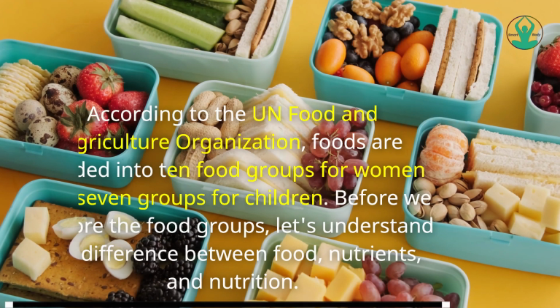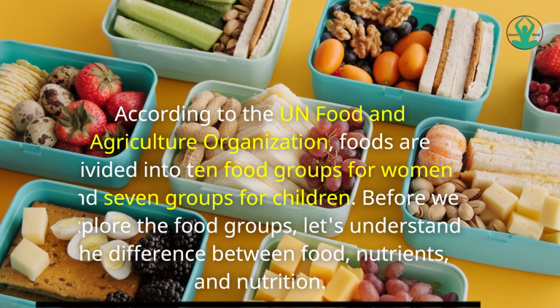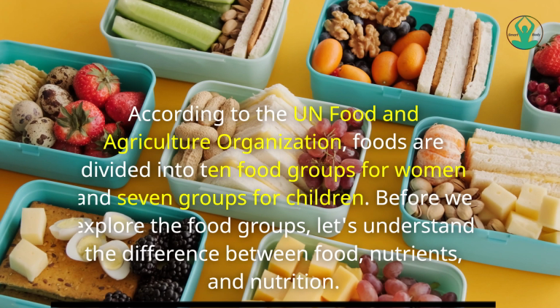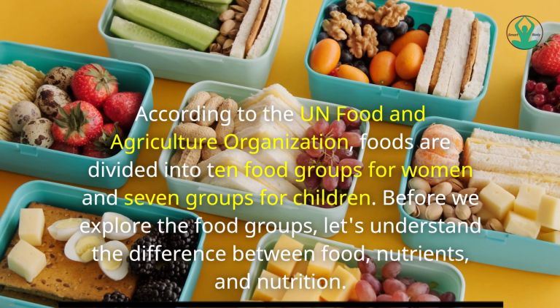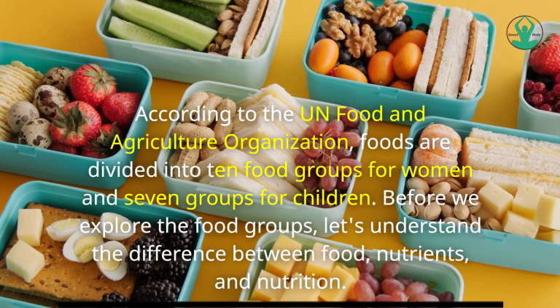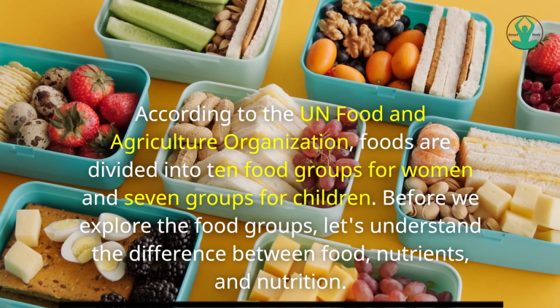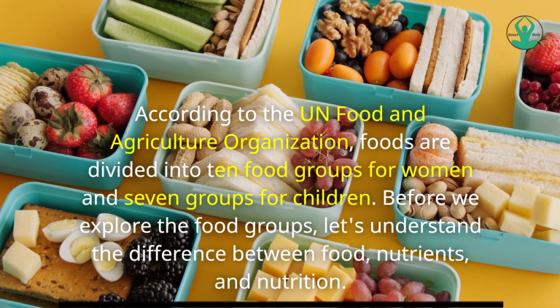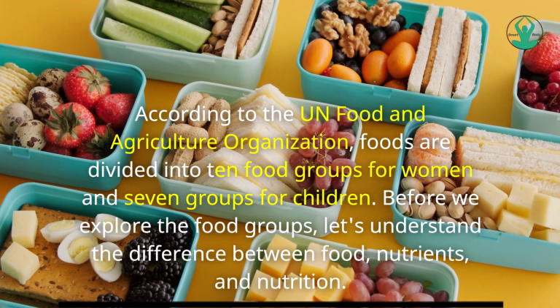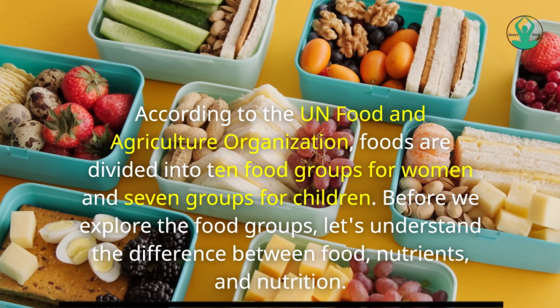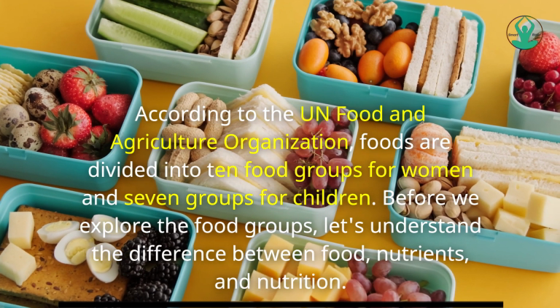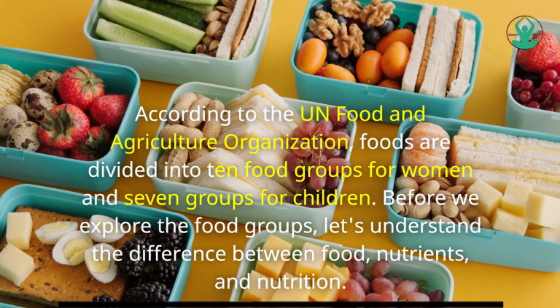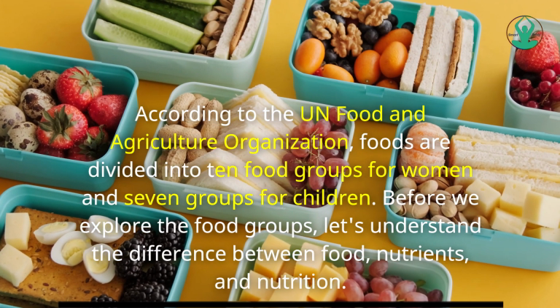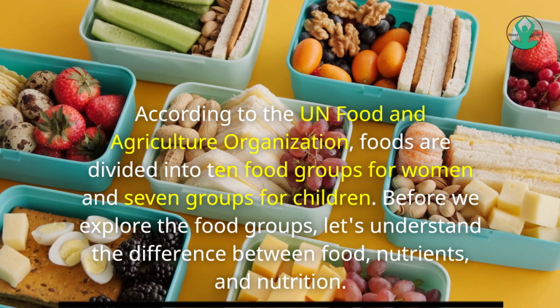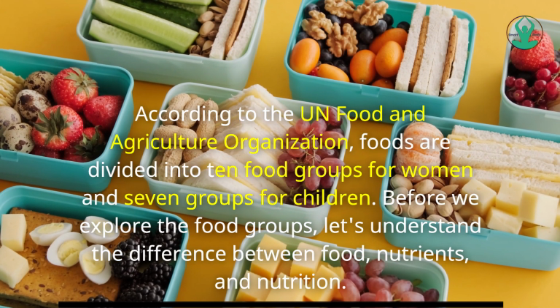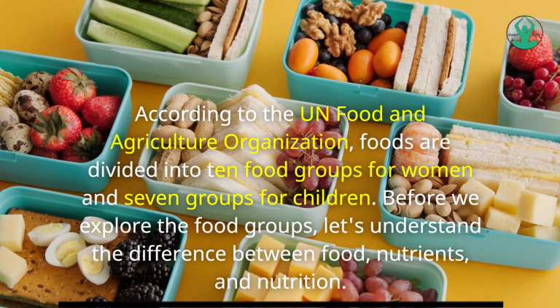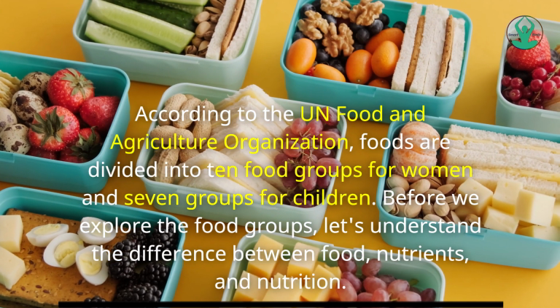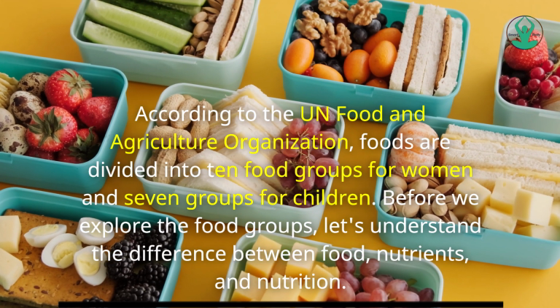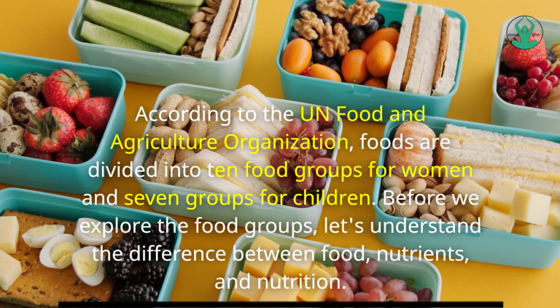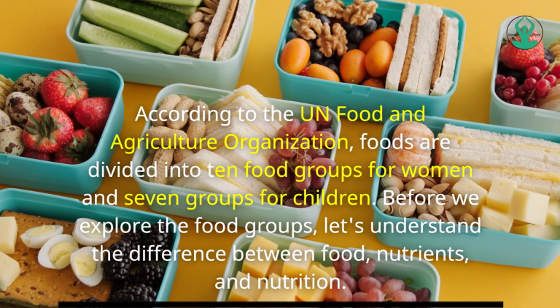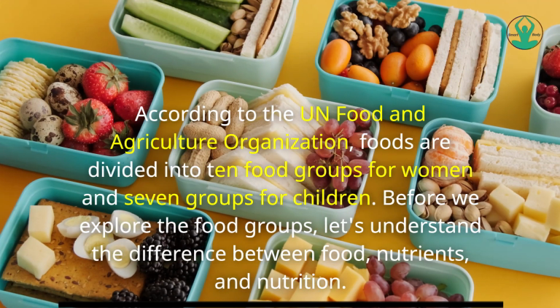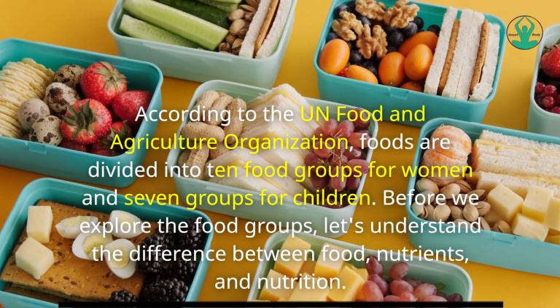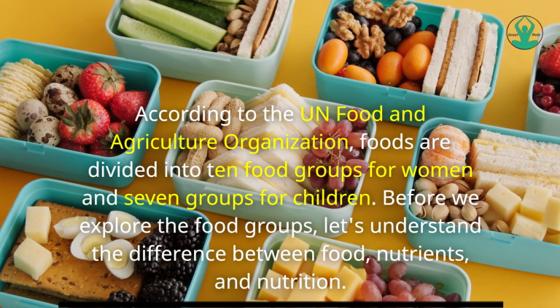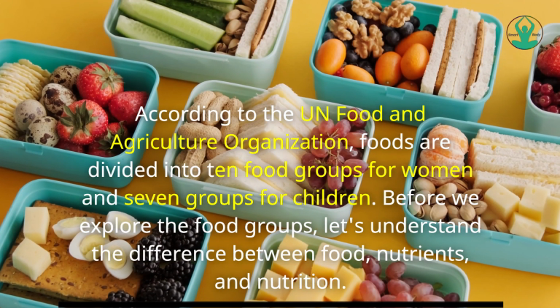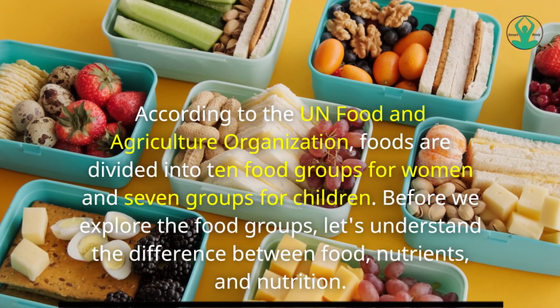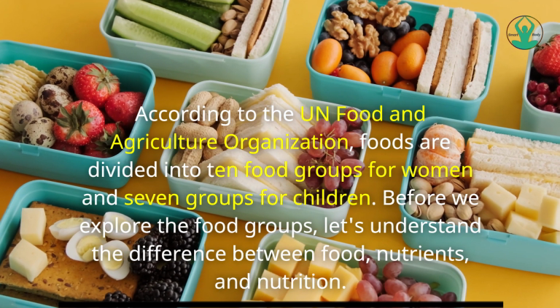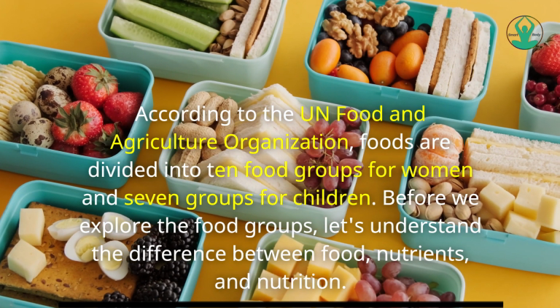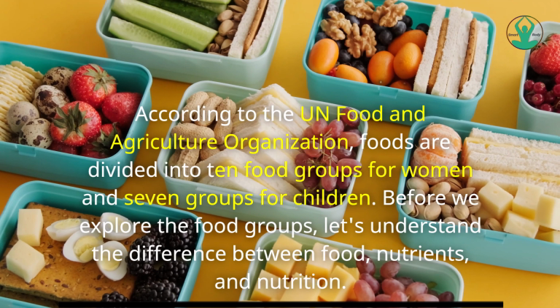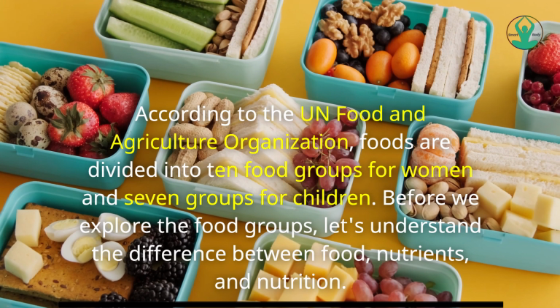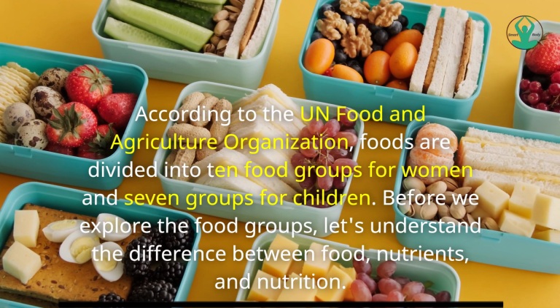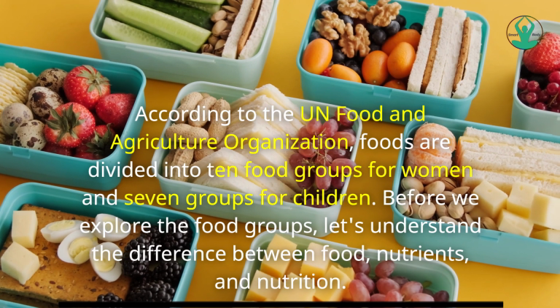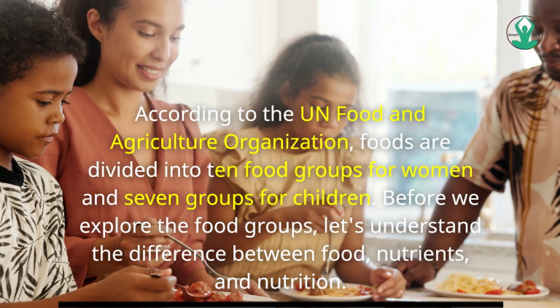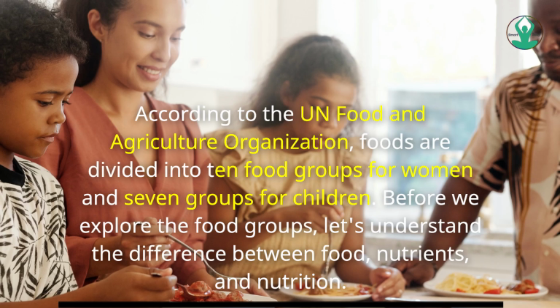According to the UN Food and Agriculture Organization, foods are divided into 10 food groups for women and 7 groups for children.